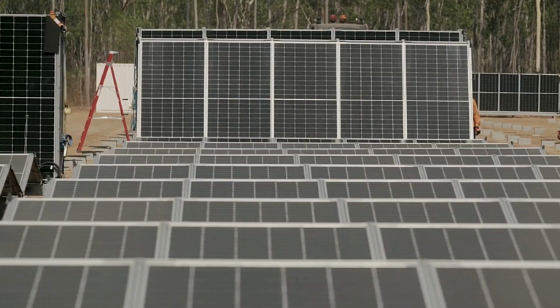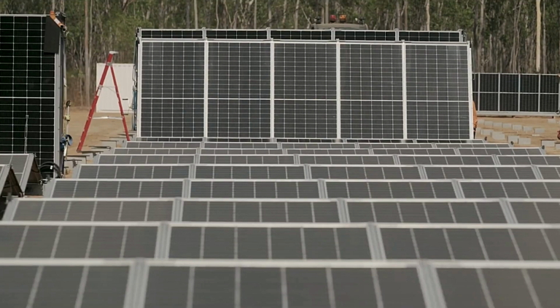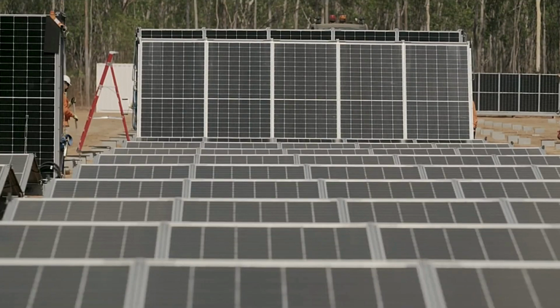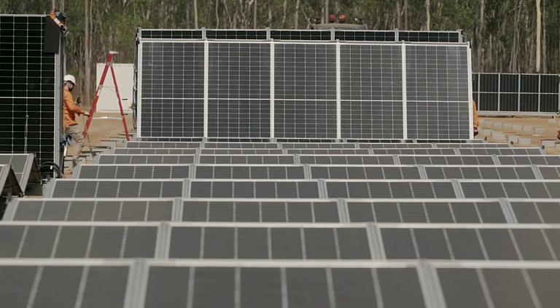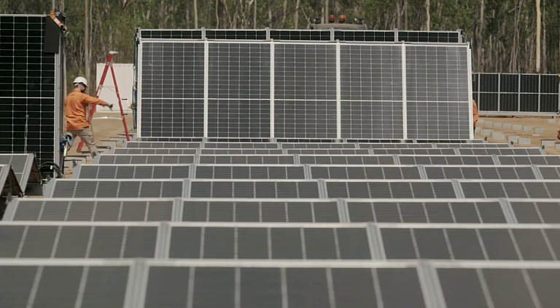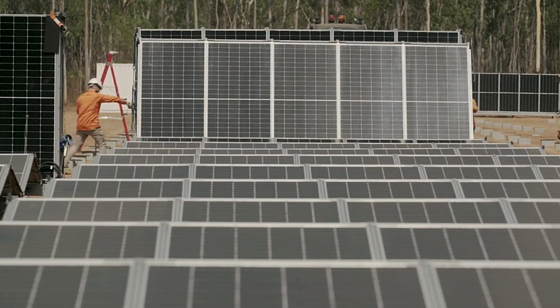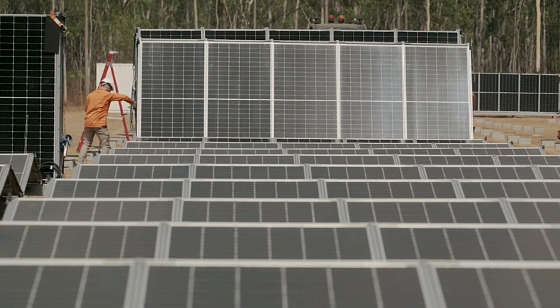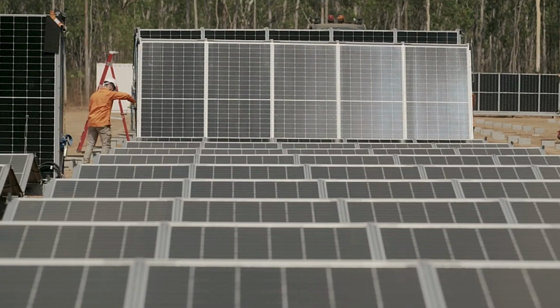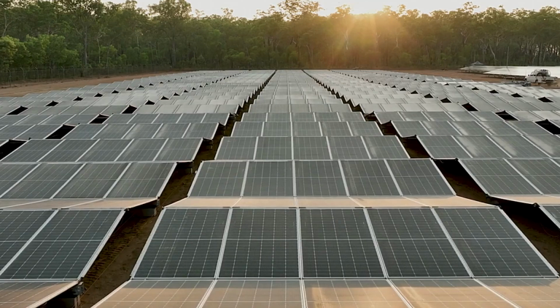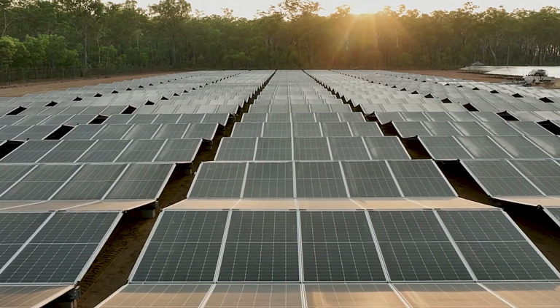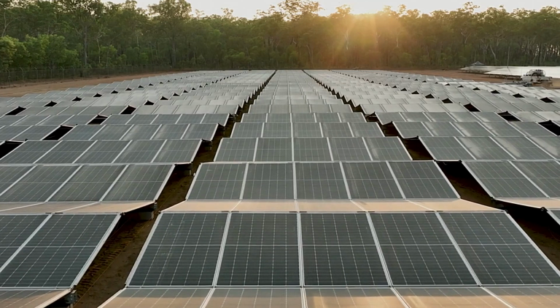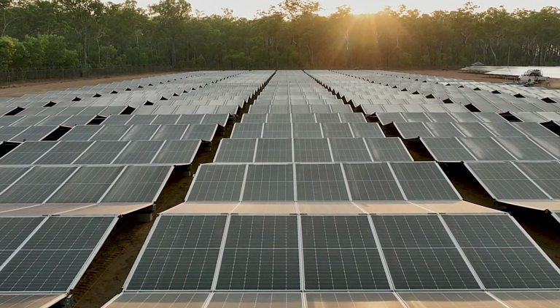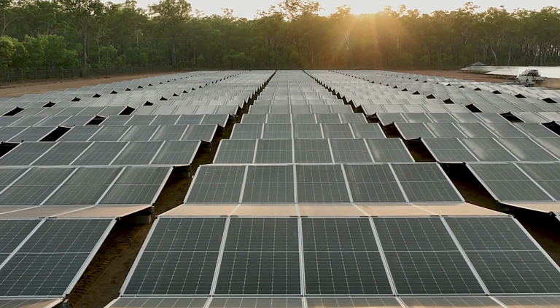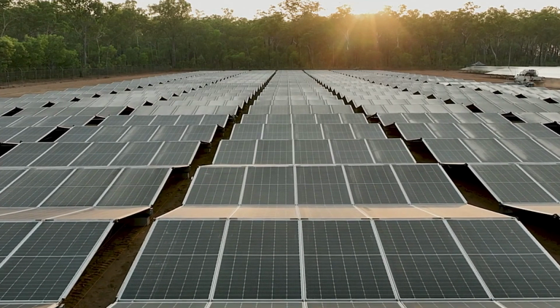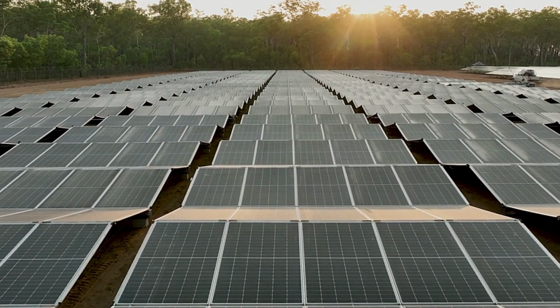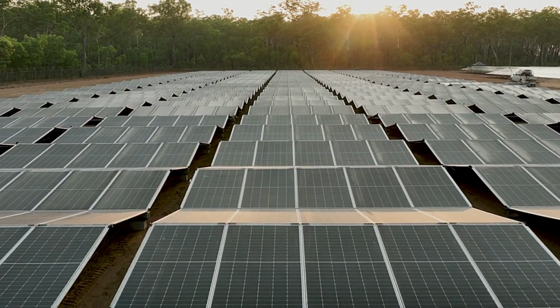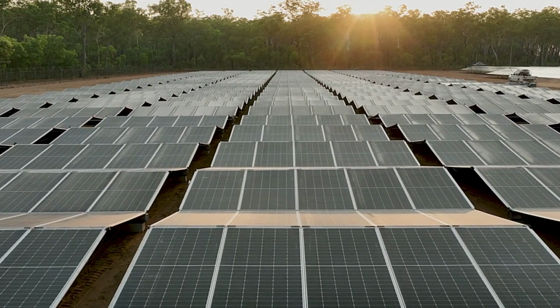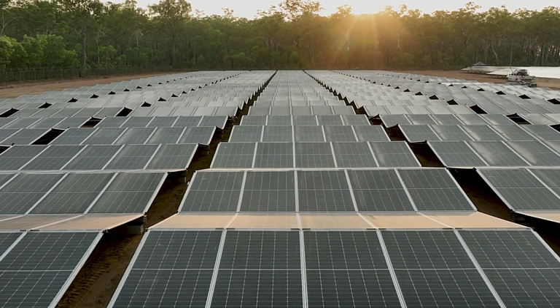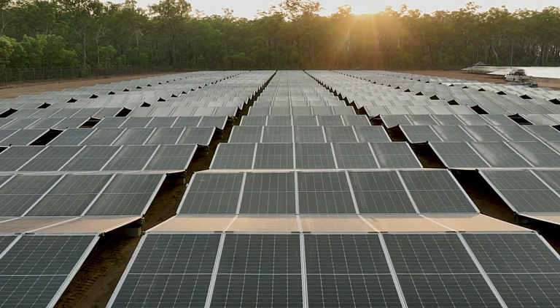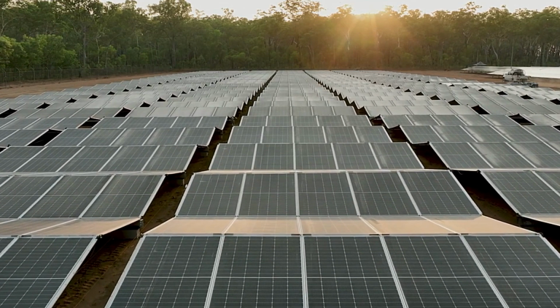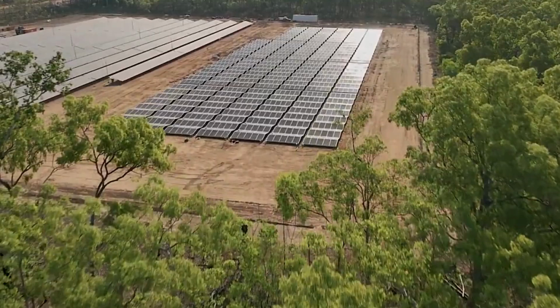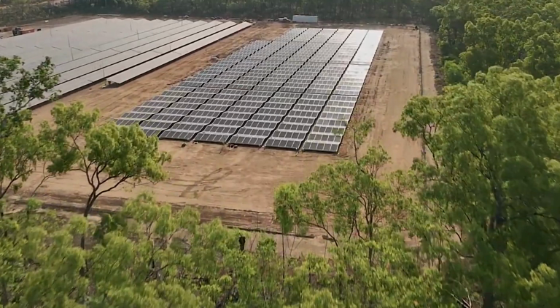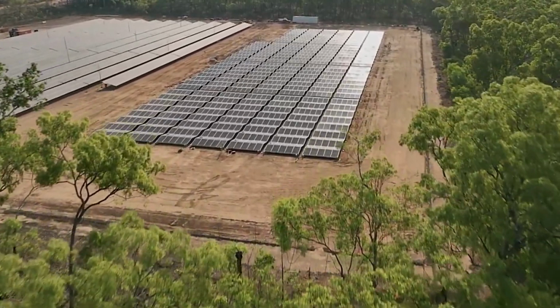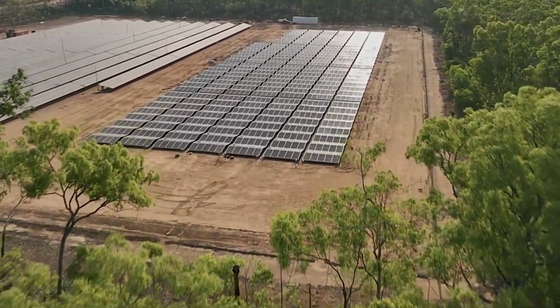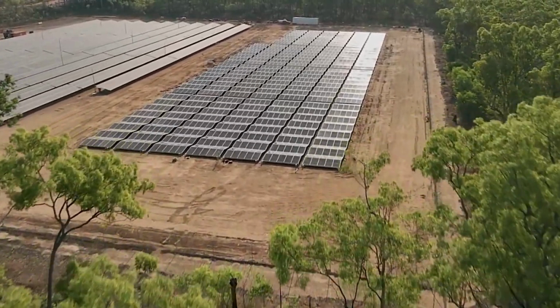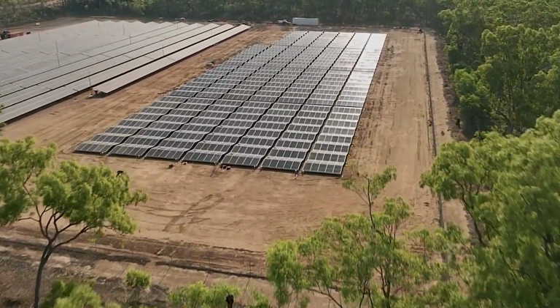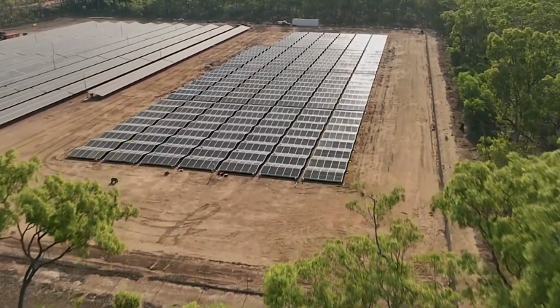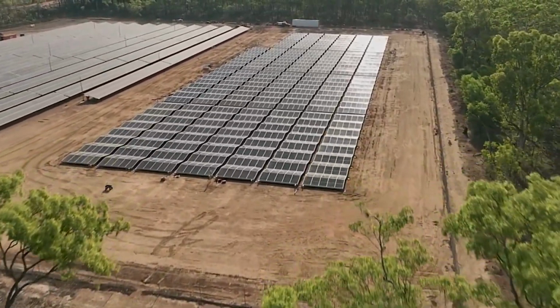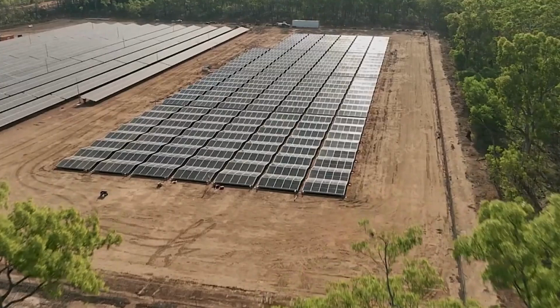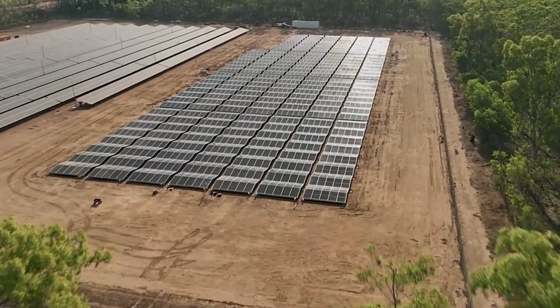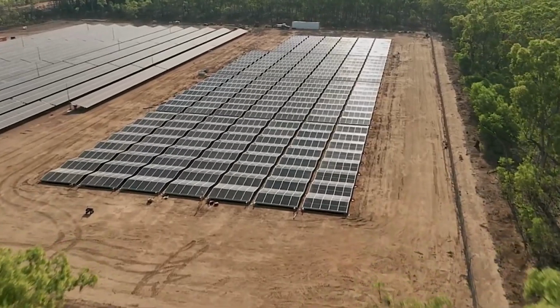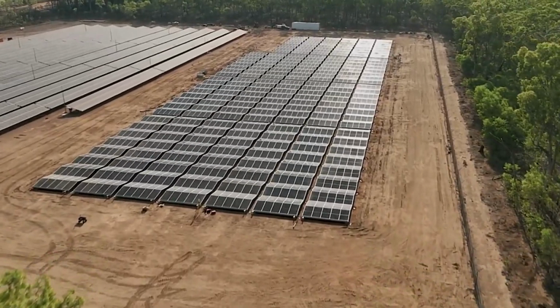Additionally, the system is equipped with advanced tracking technology to maximize sunlight exposure, further enhancing its efficiency.